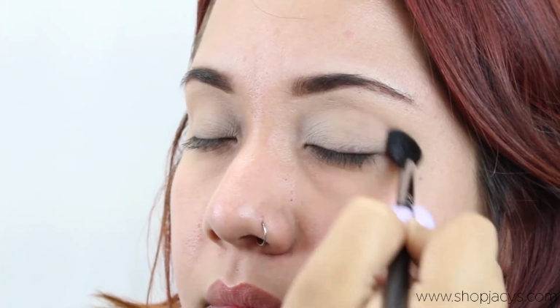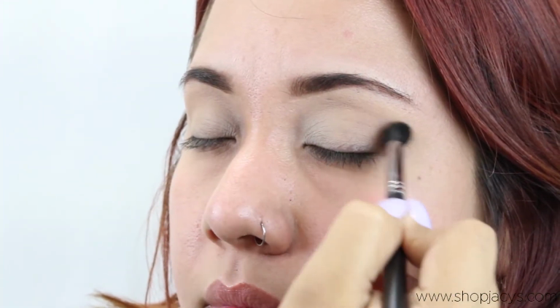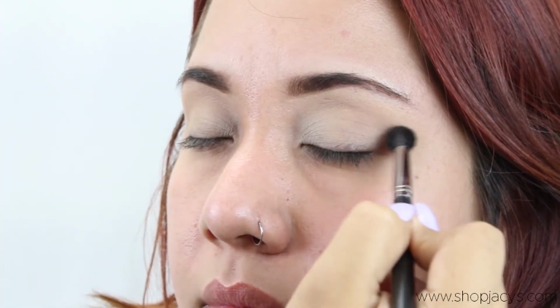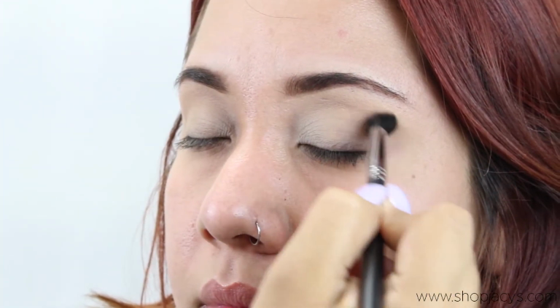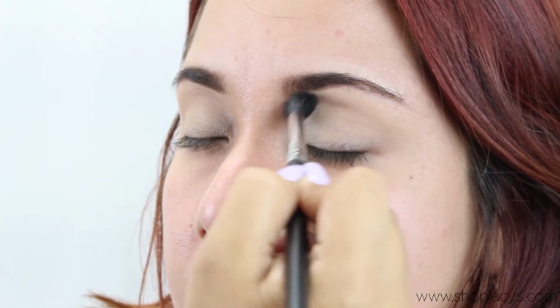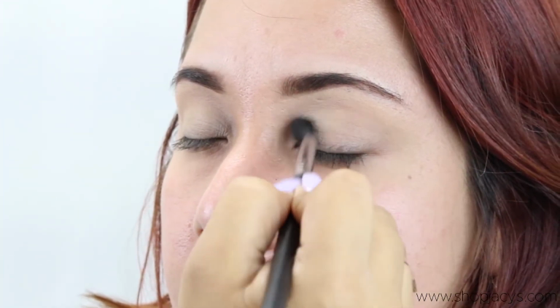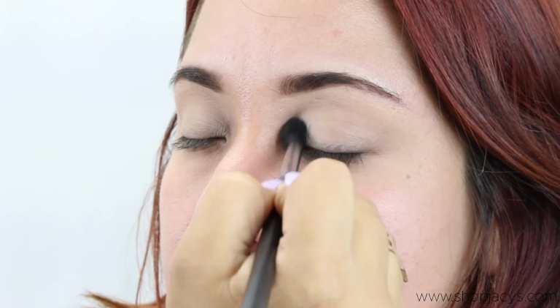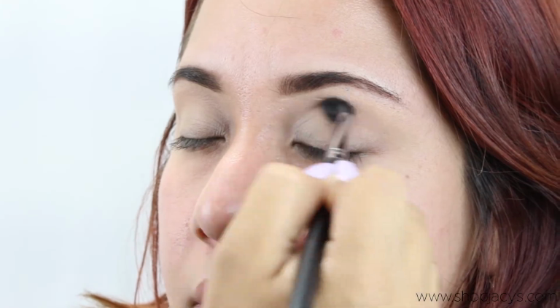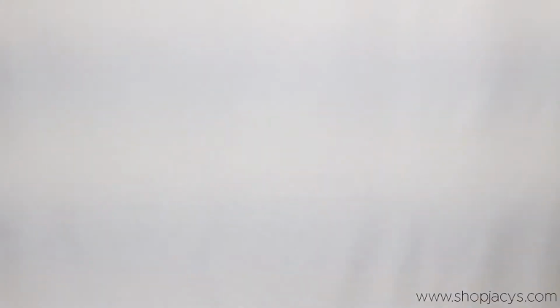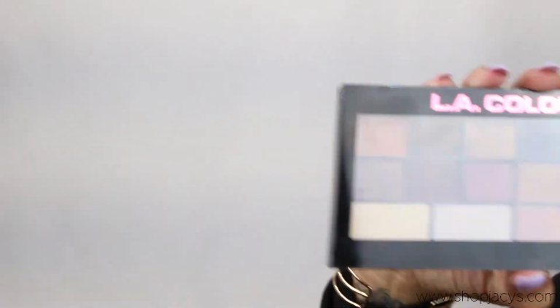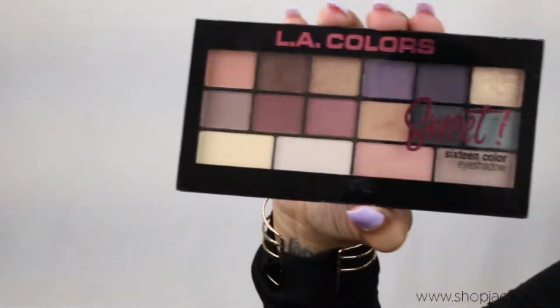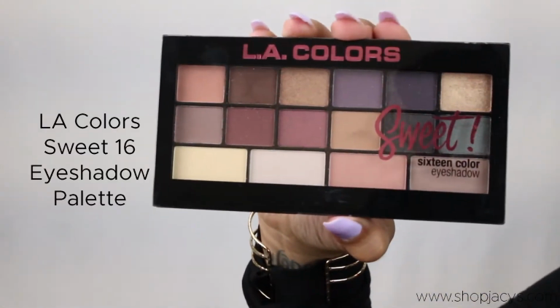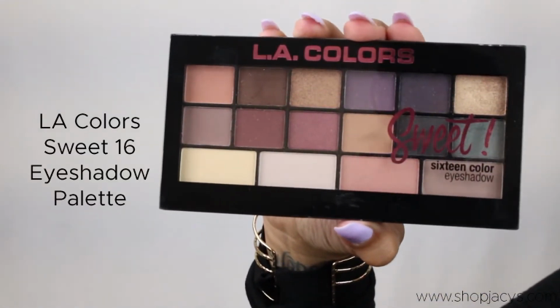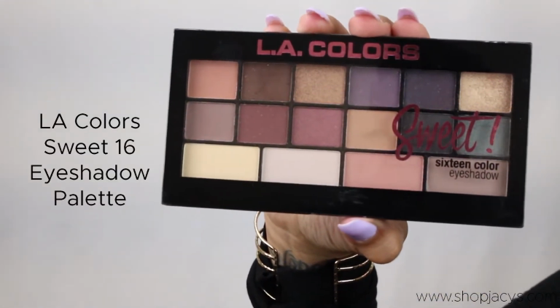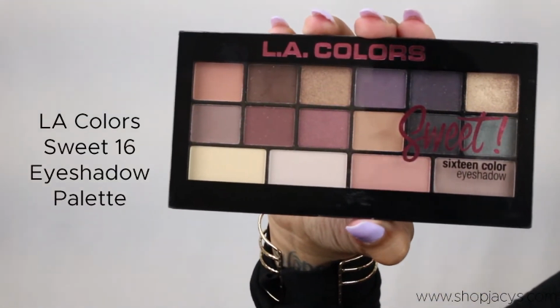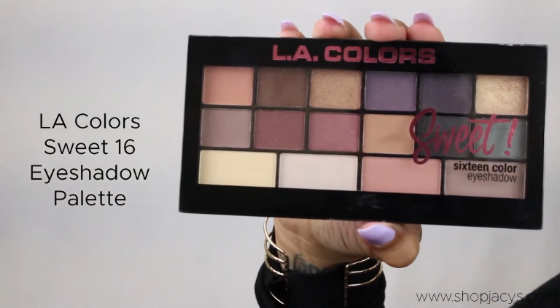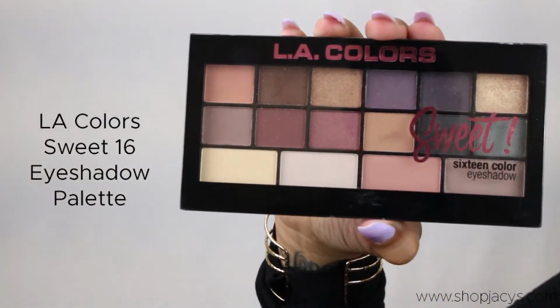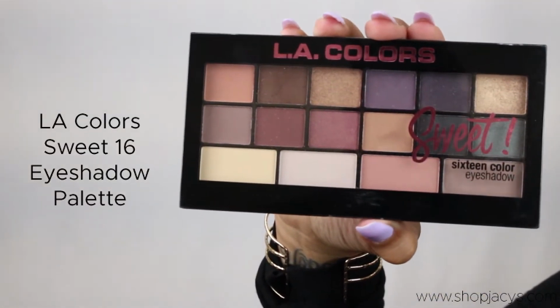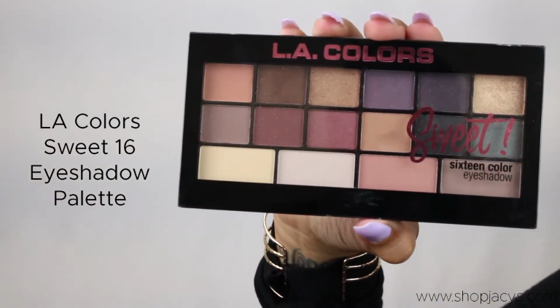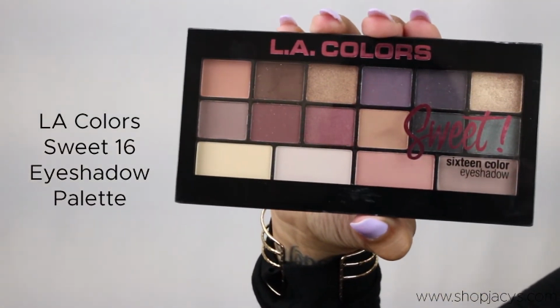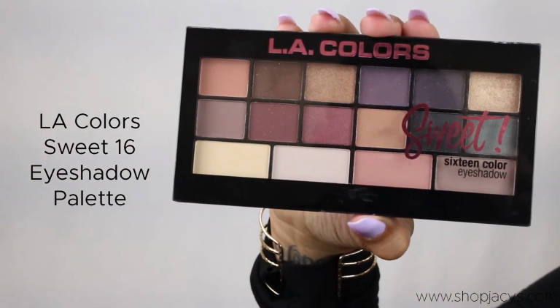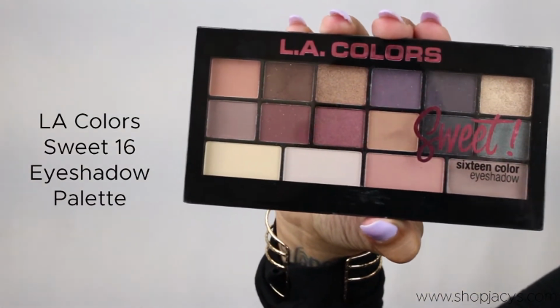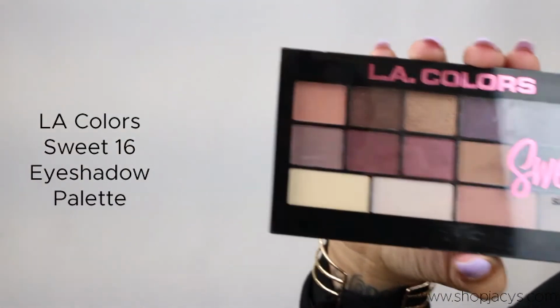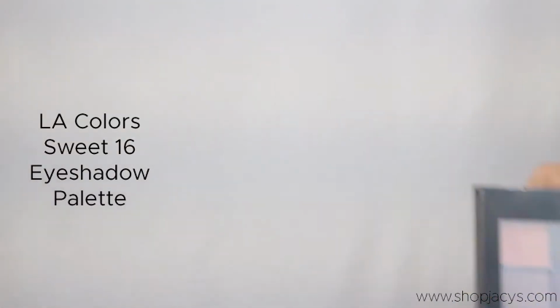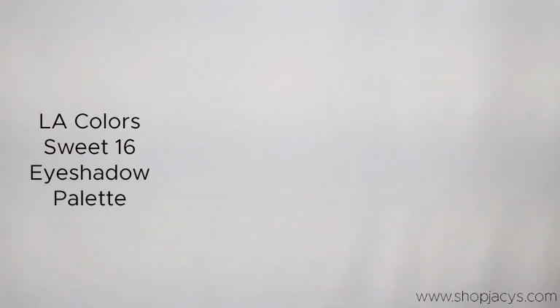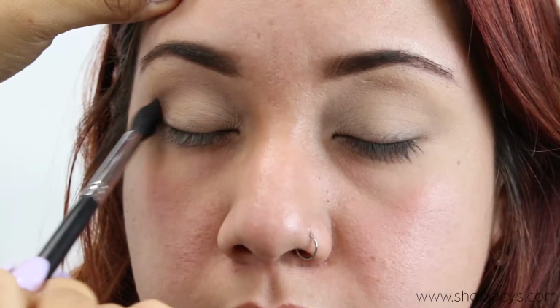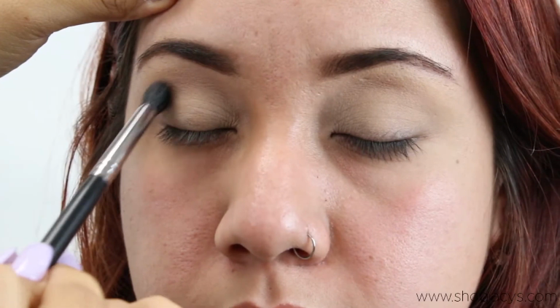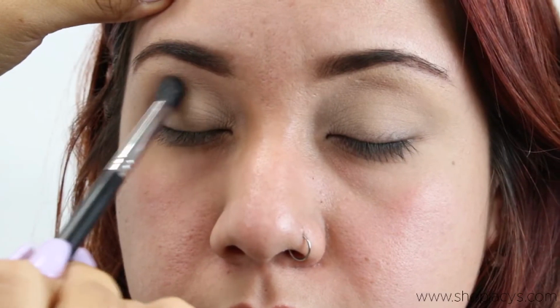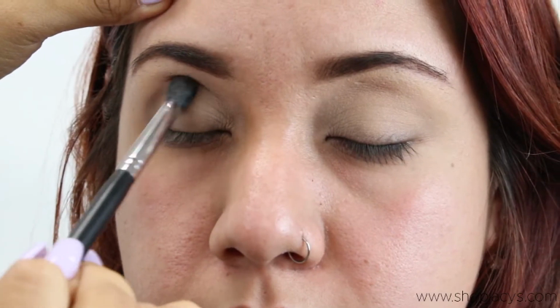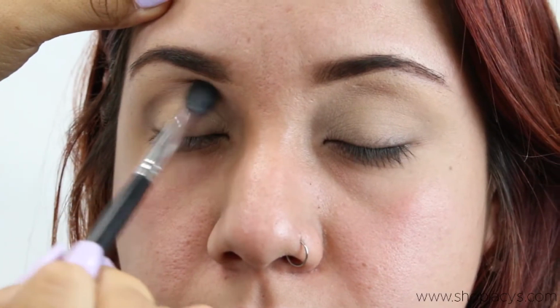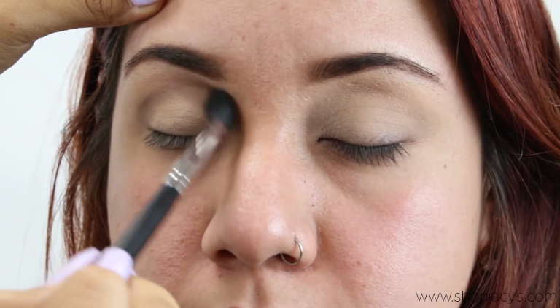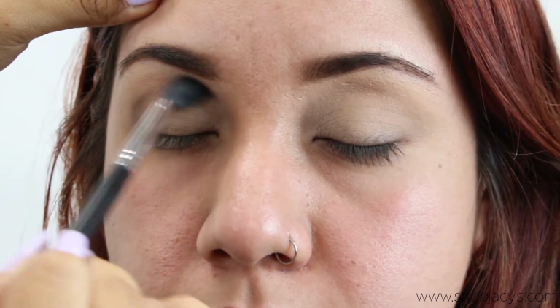For the eyeshadow palette we went in with one from Ally Colors called Sweet 16 color eyeshadow.